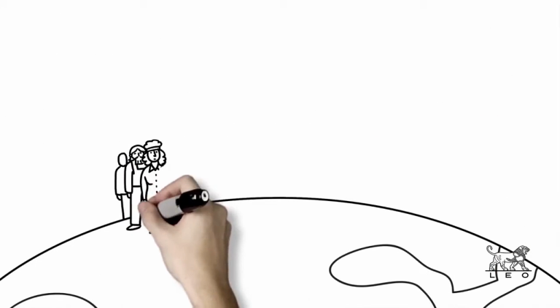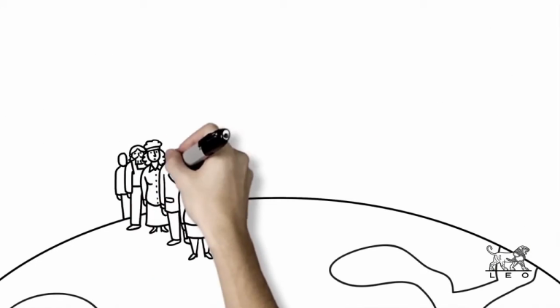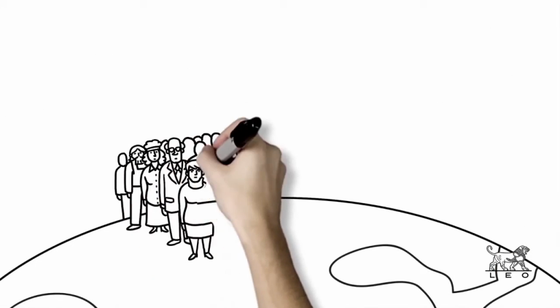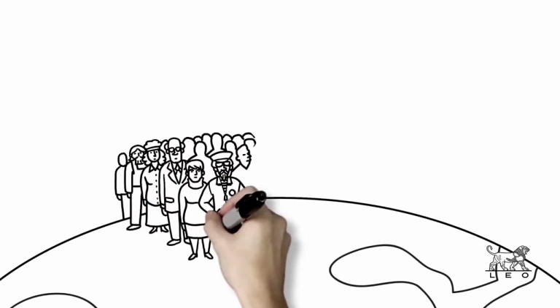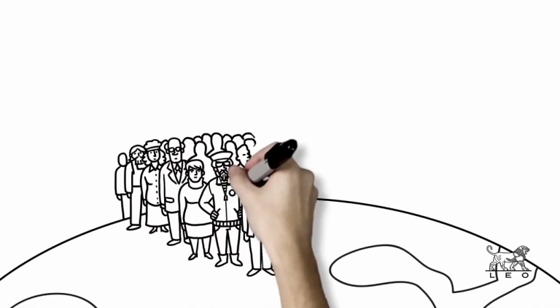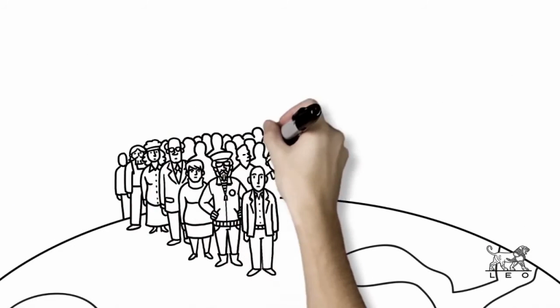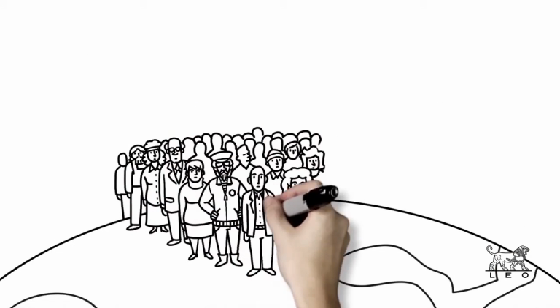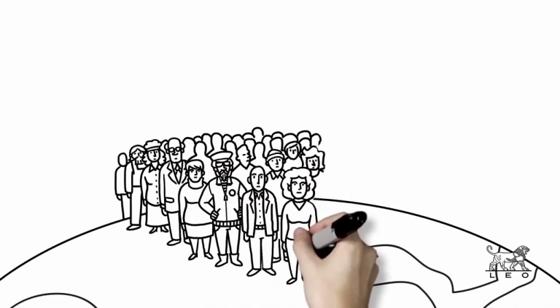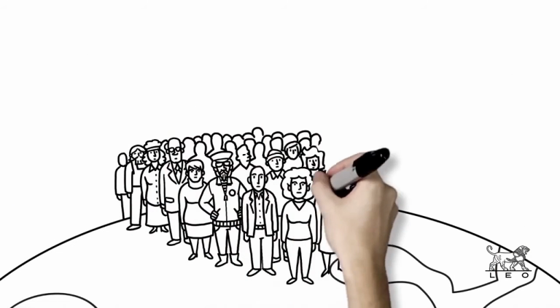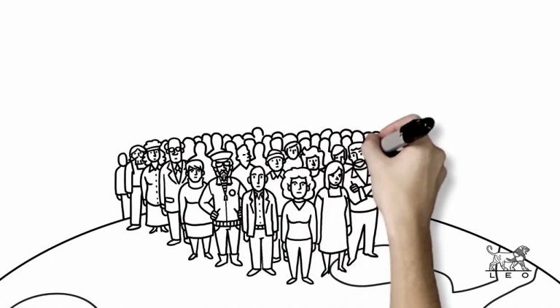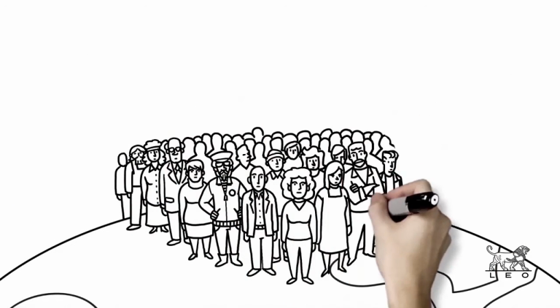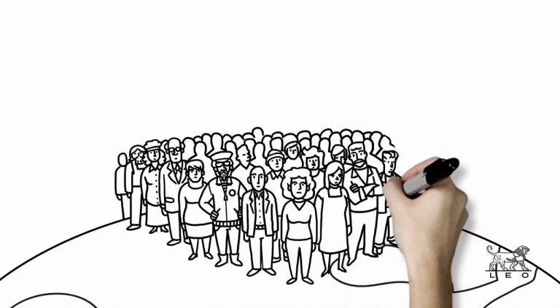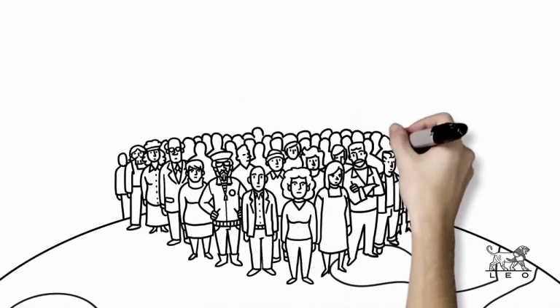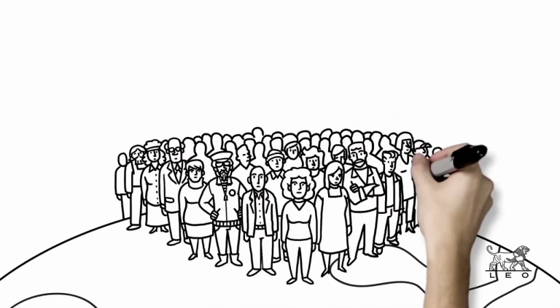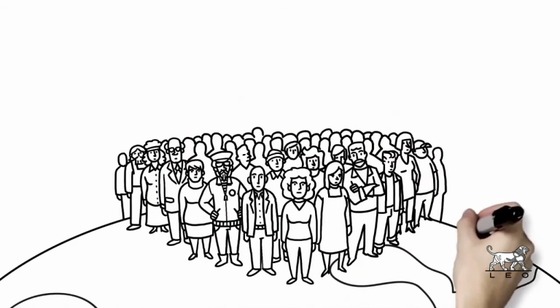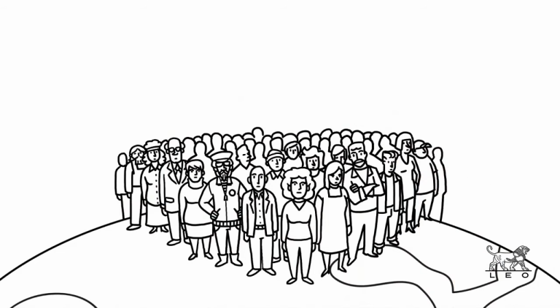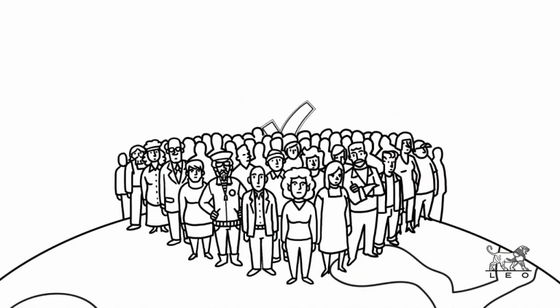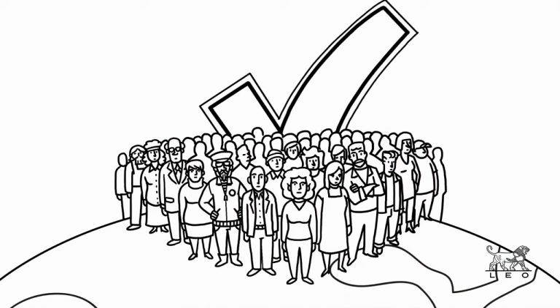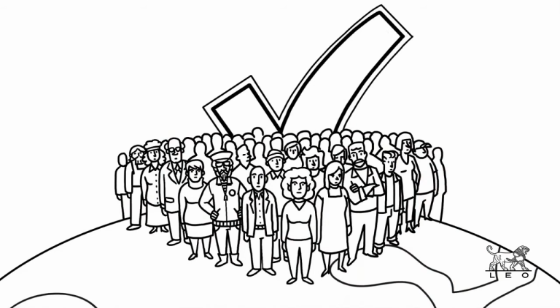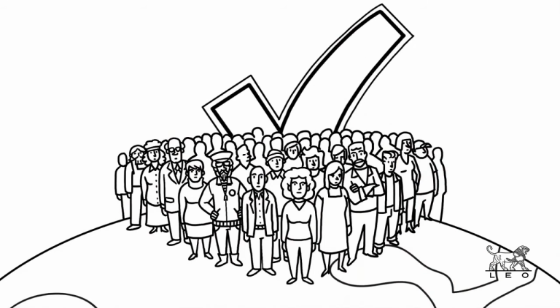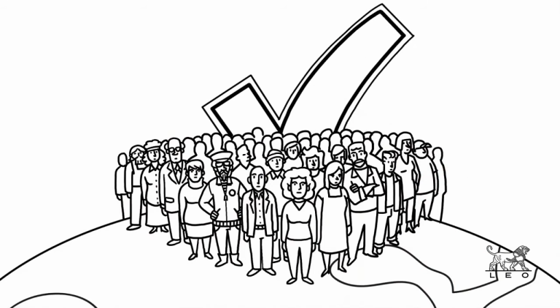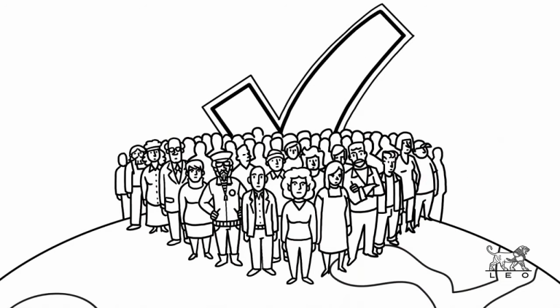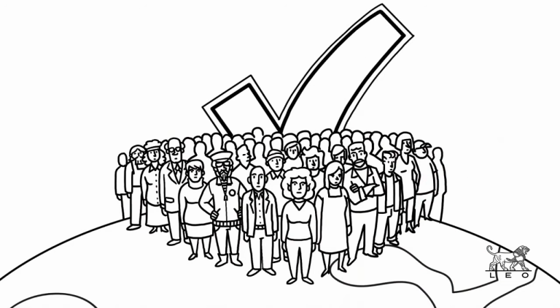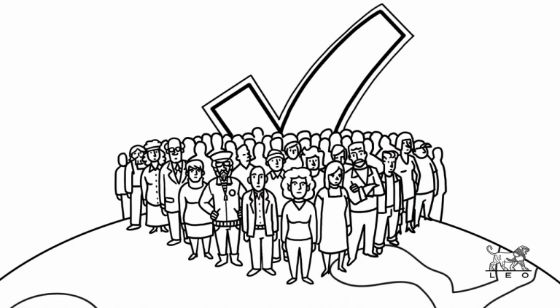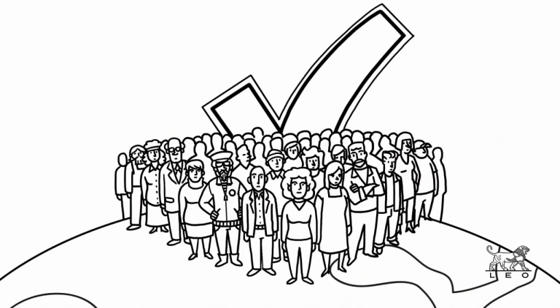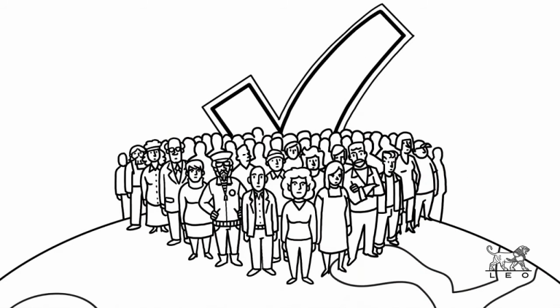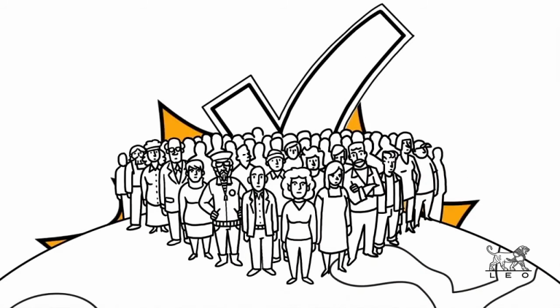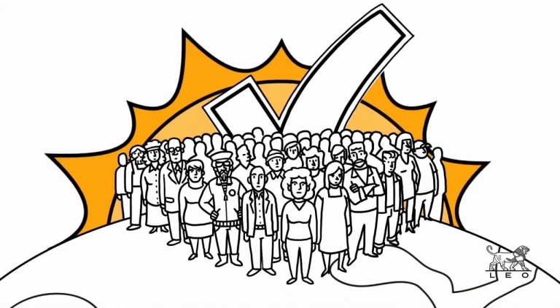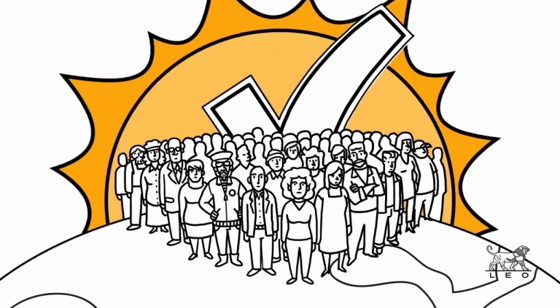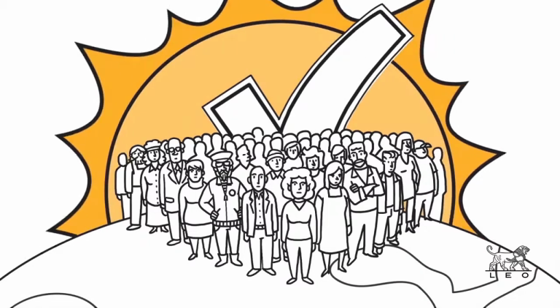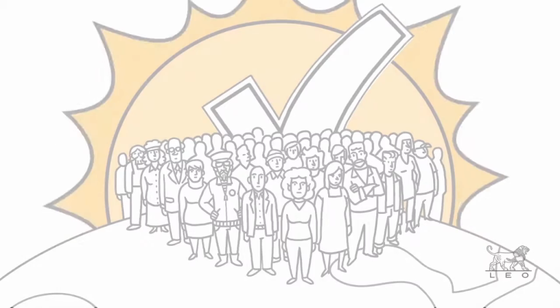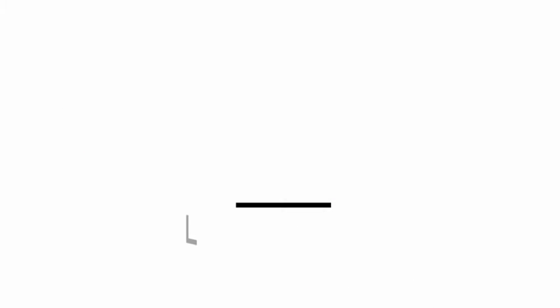Millions of people have AK, and you have the ability to check and diagnose more of your patients today.